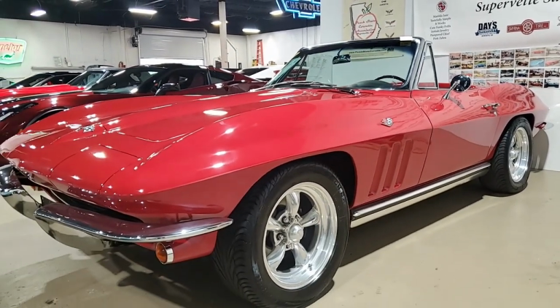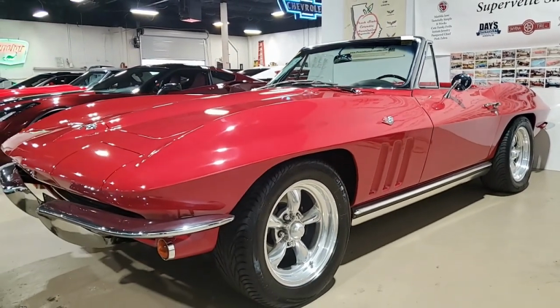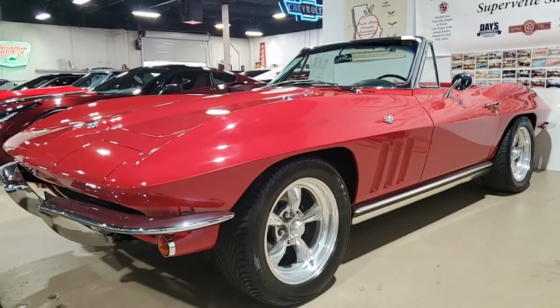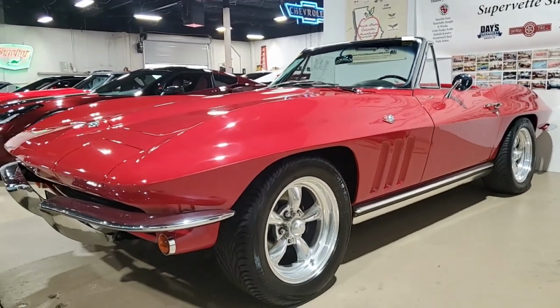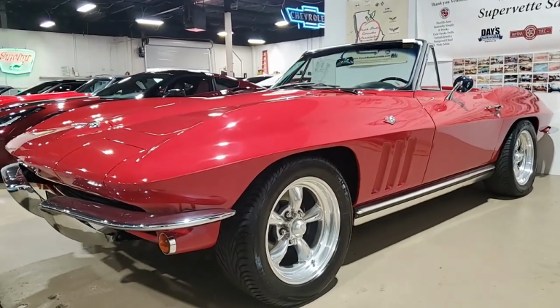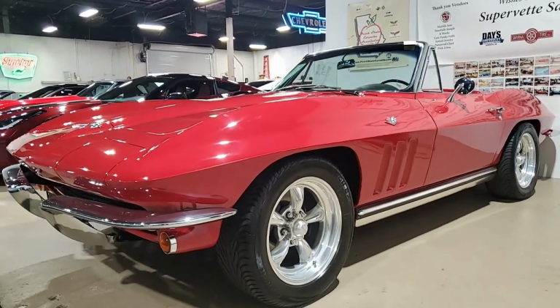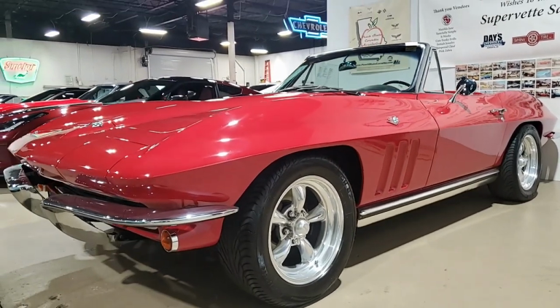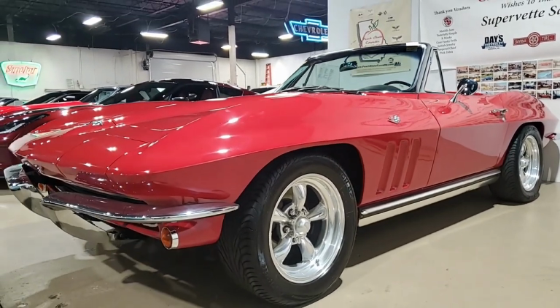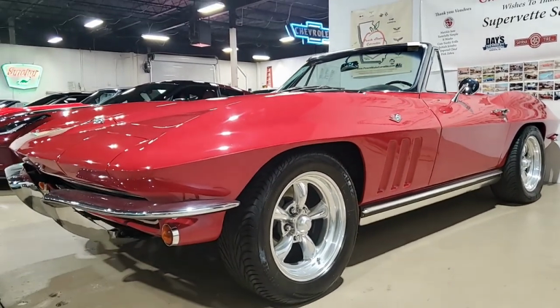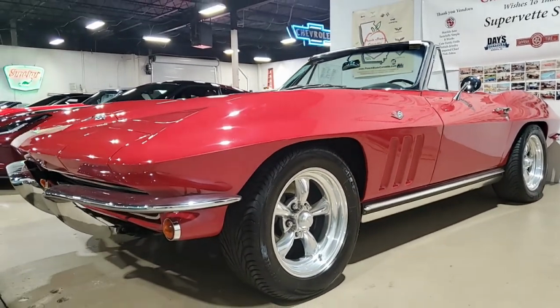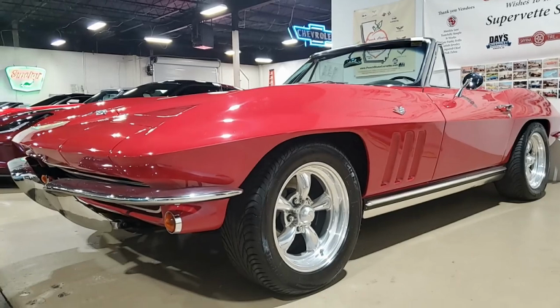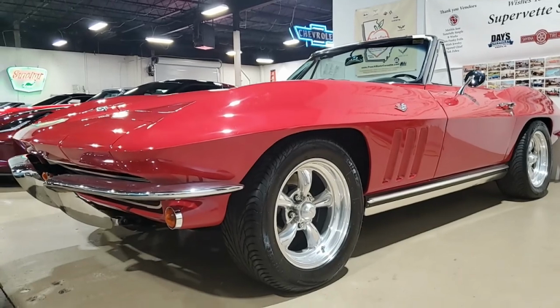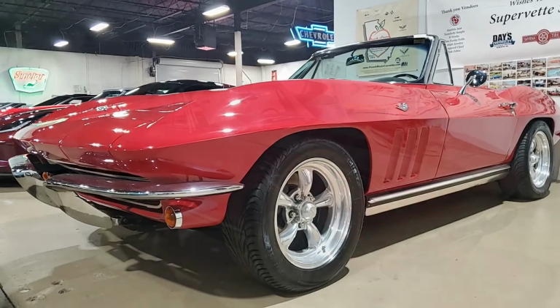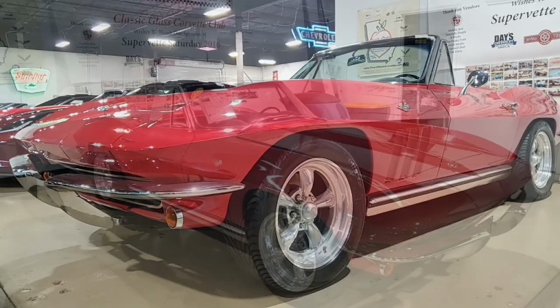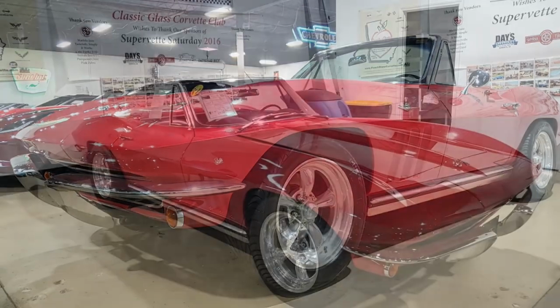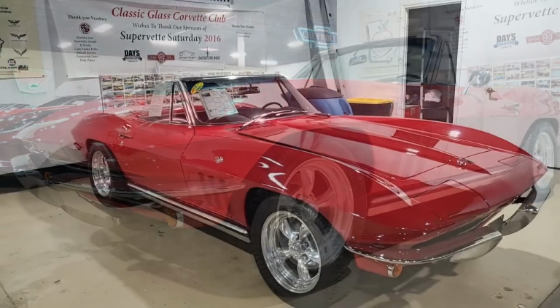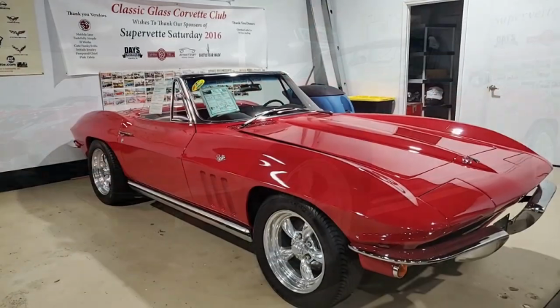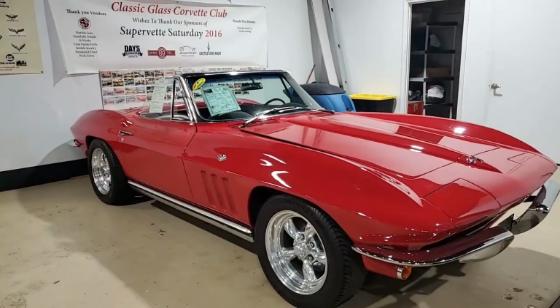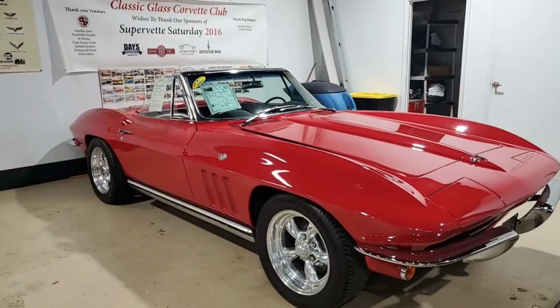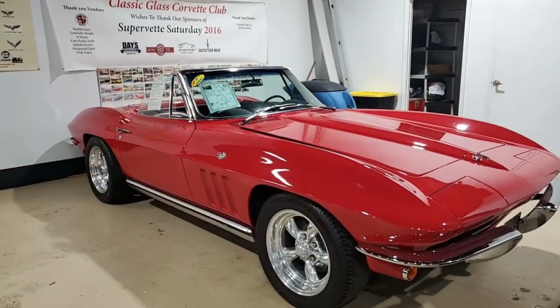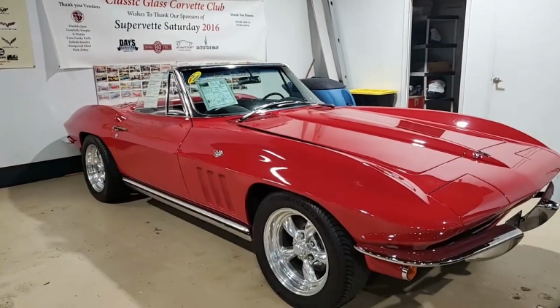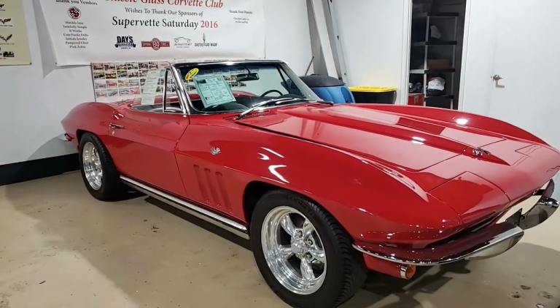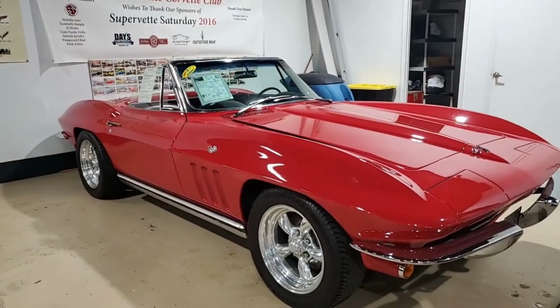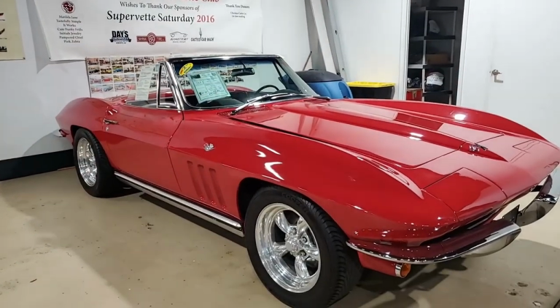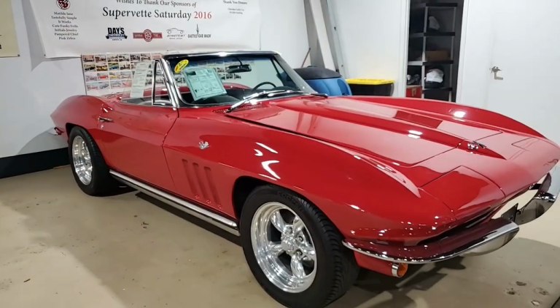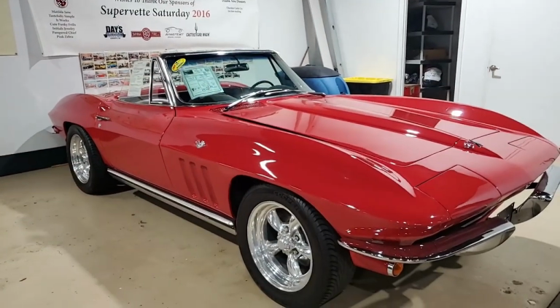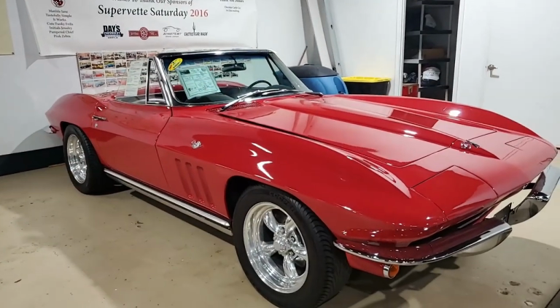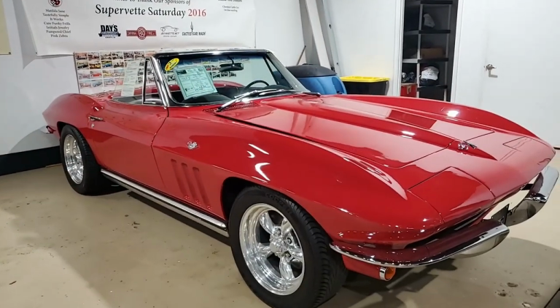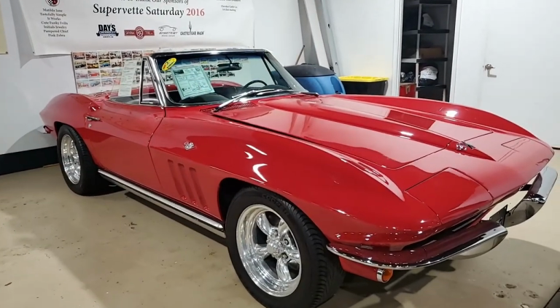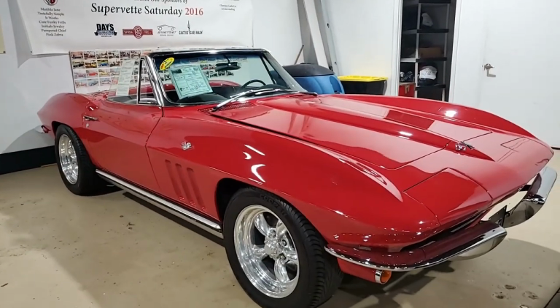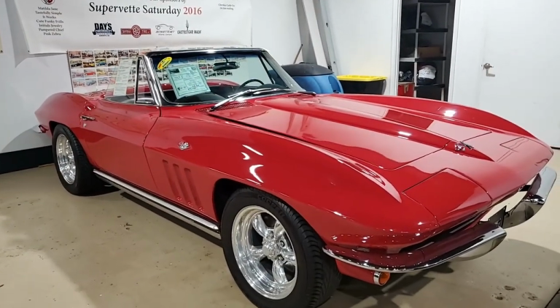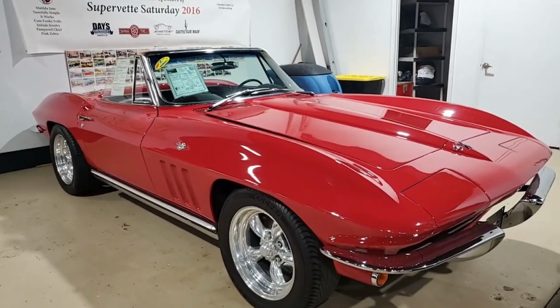Beautiful car. The frame is clean, solid, and rust free. All of our cars are hand picked here at buyavet.net.